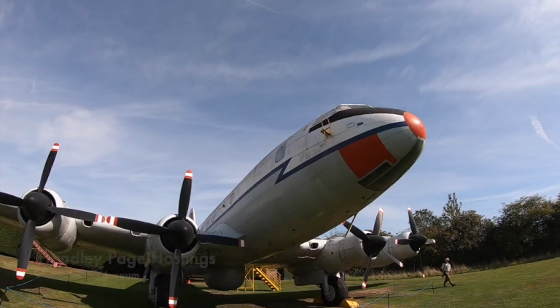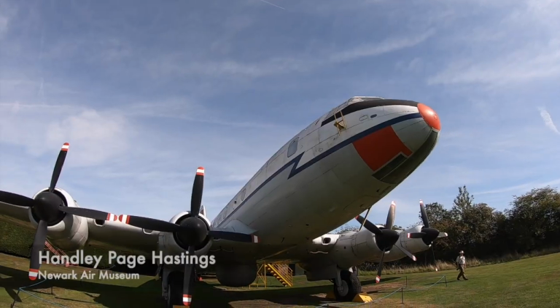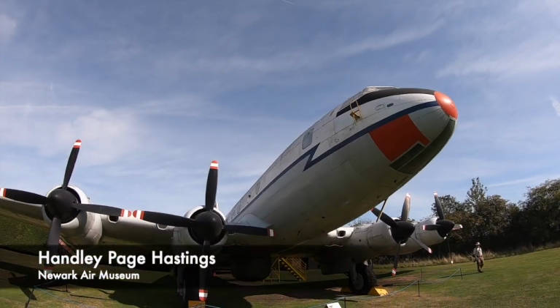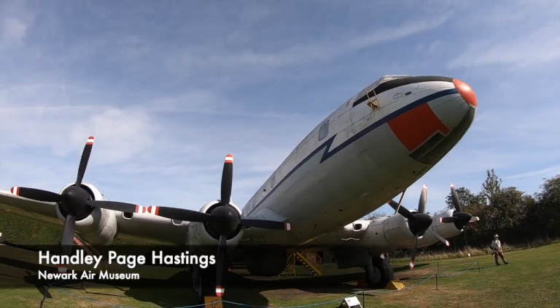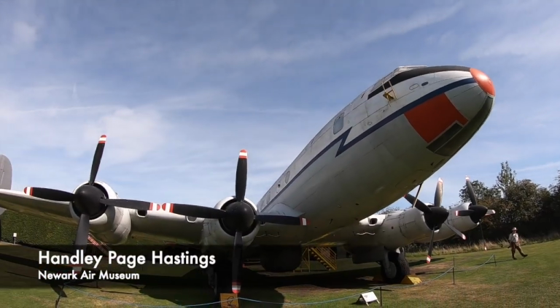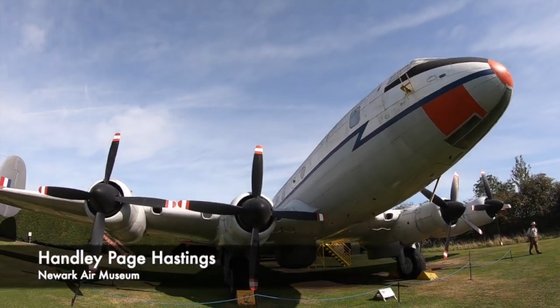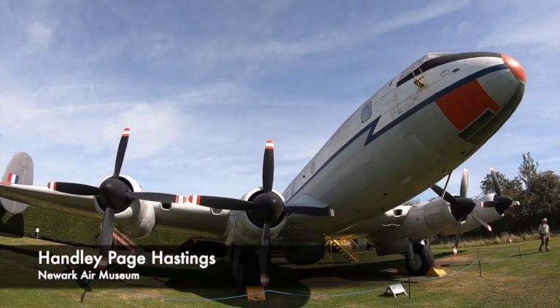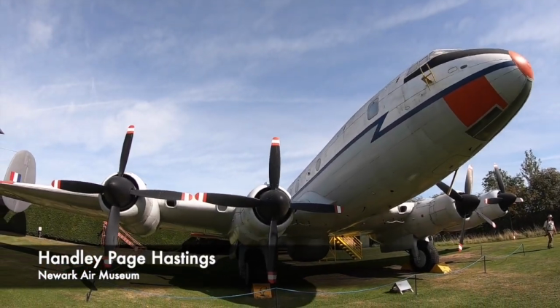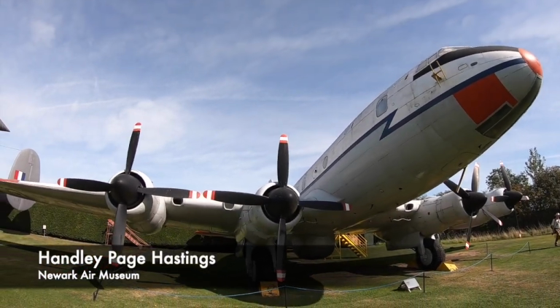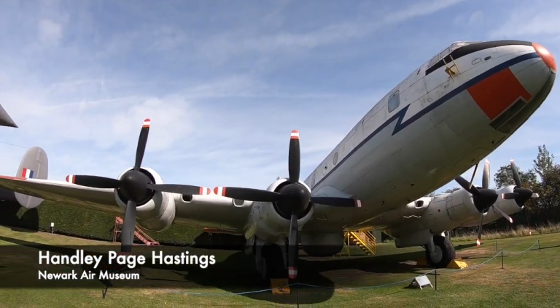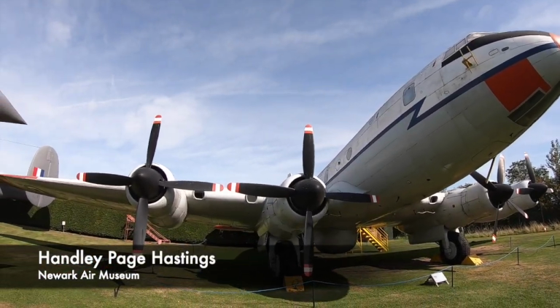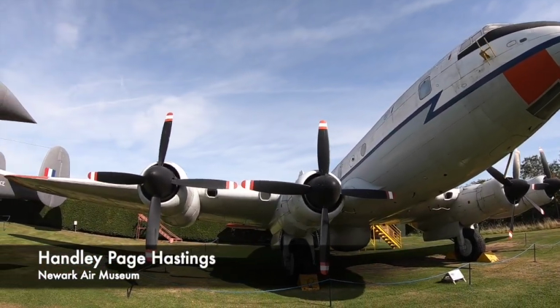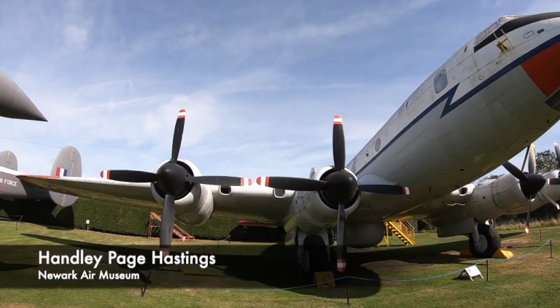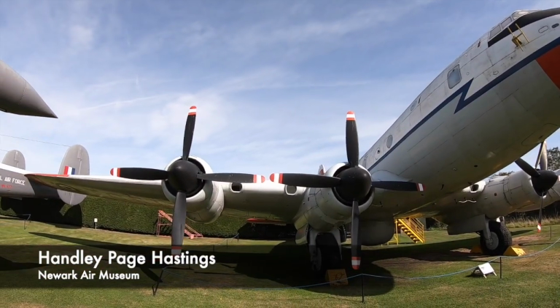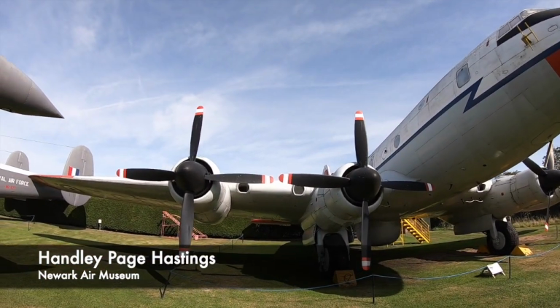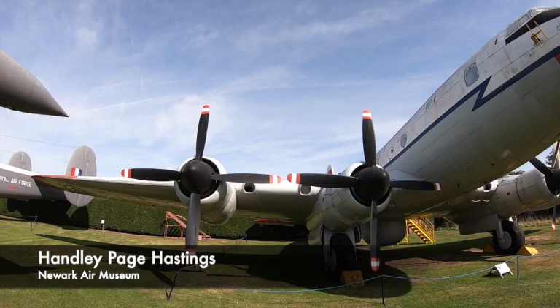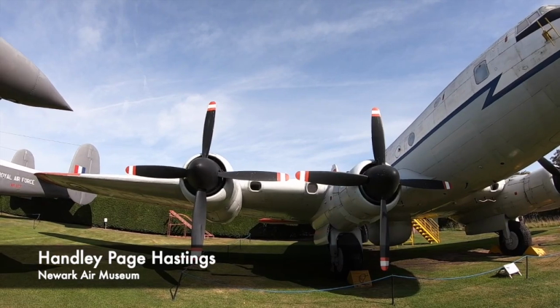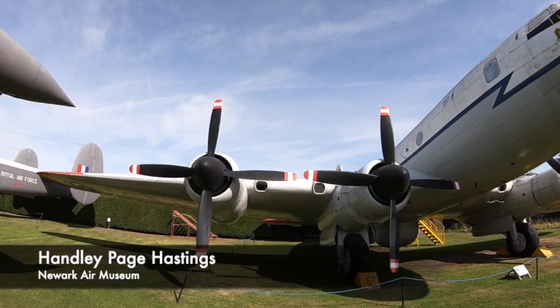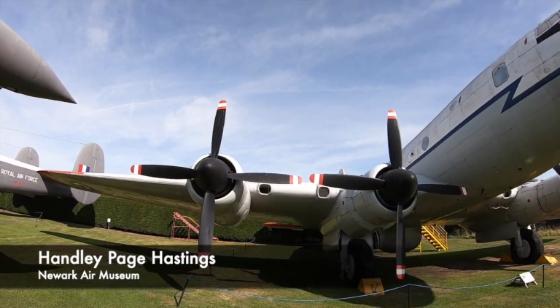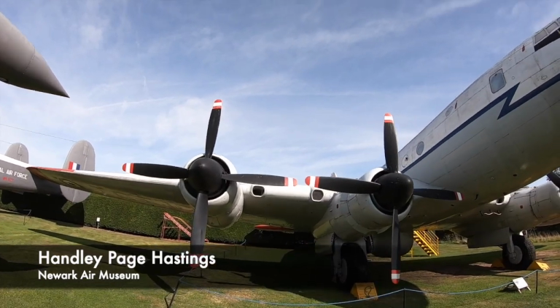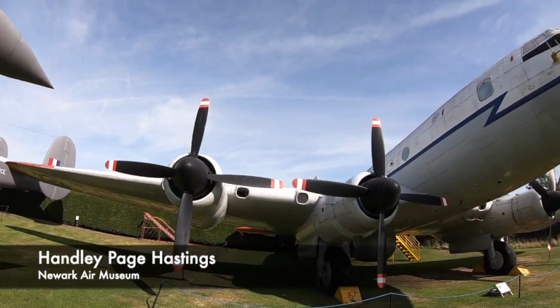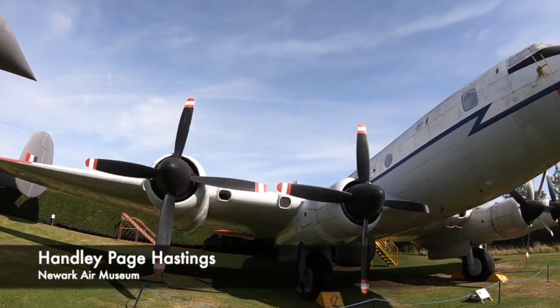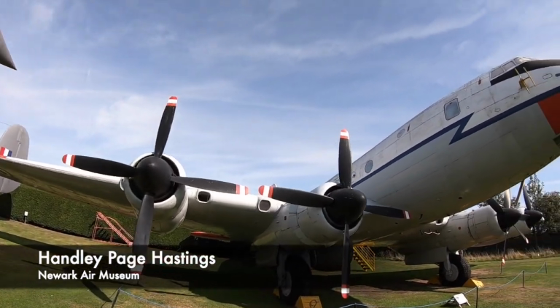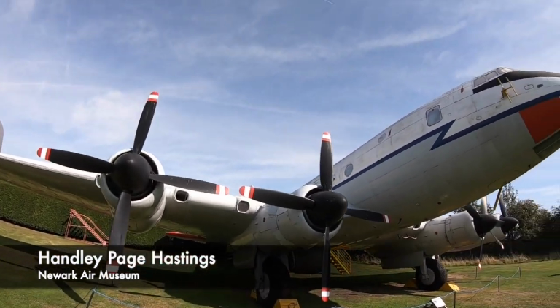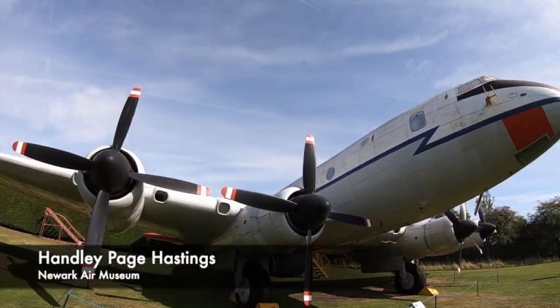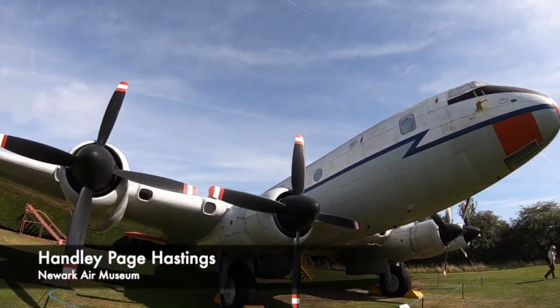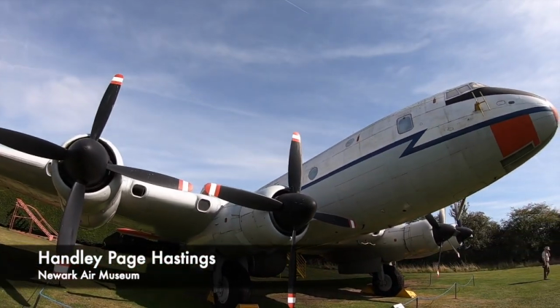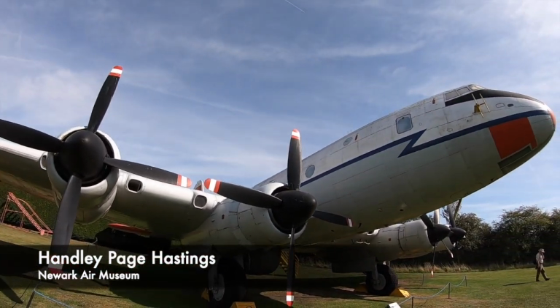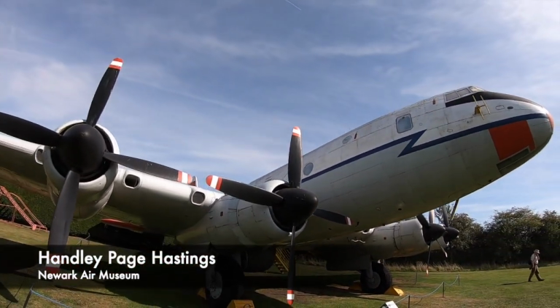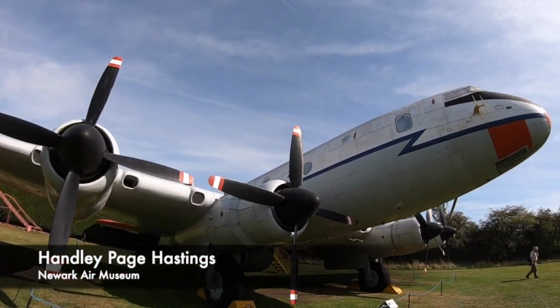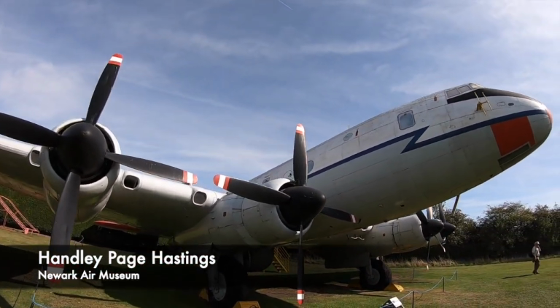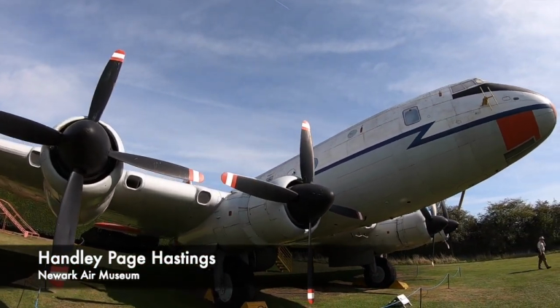Some transport aircraft deployed by the RAF also used town names, such as the Handley Page Hastings or the Blackburn Beverley.